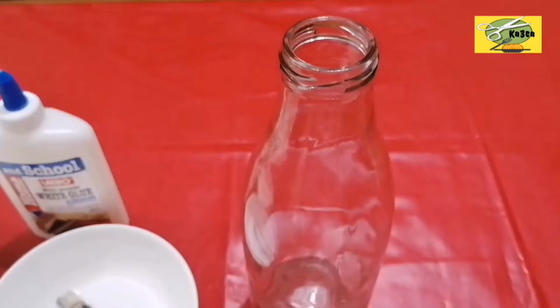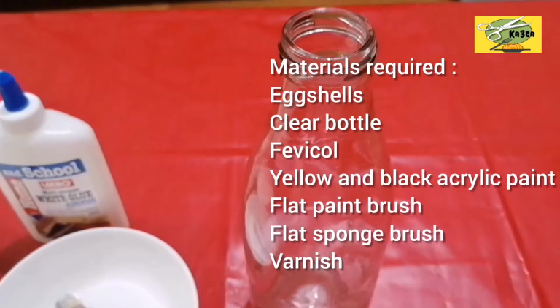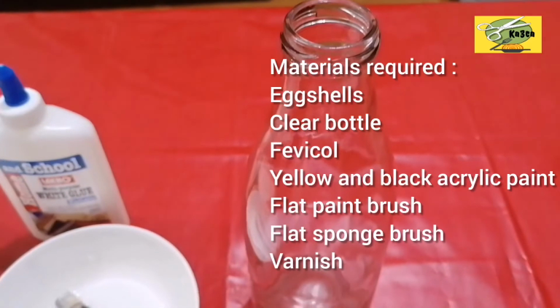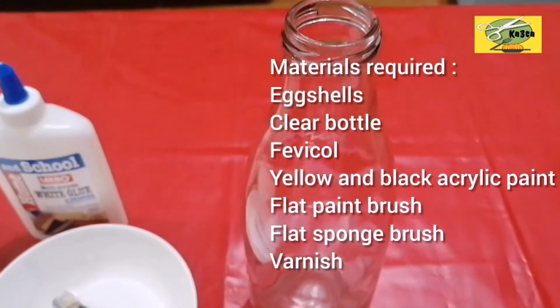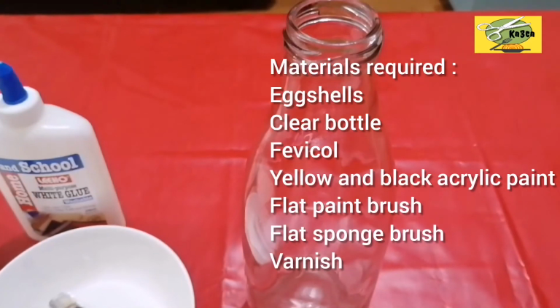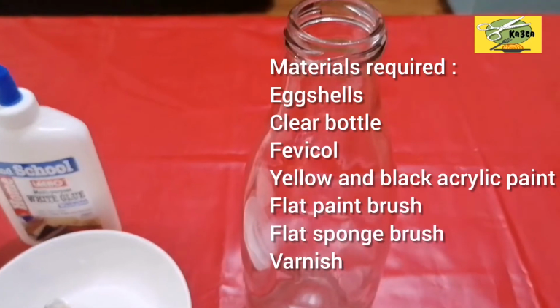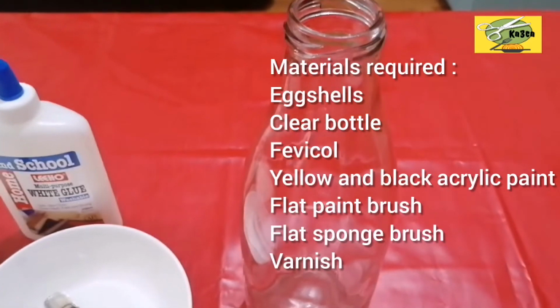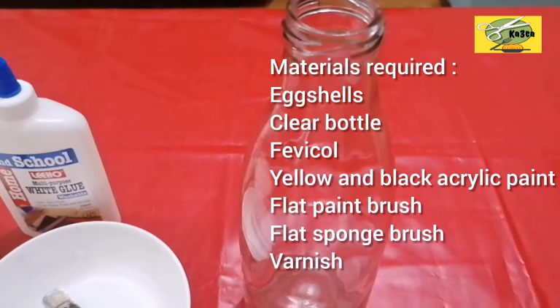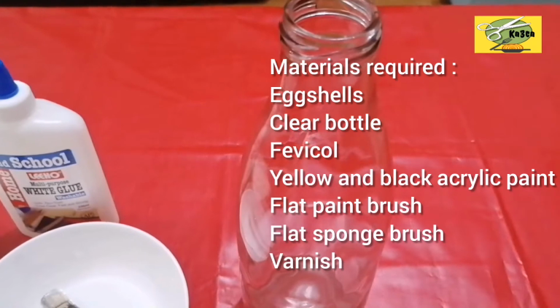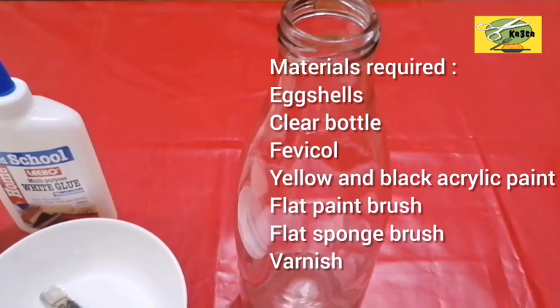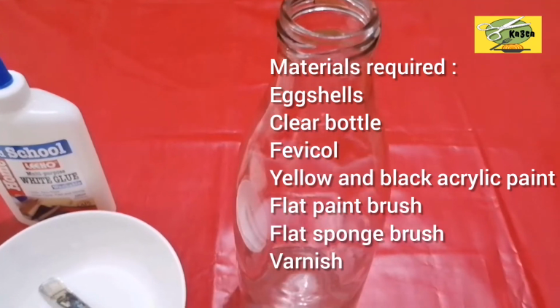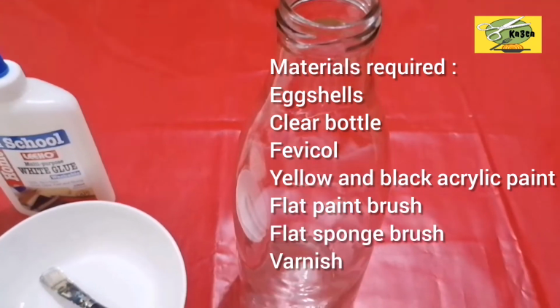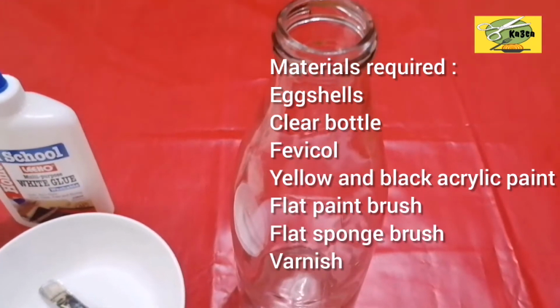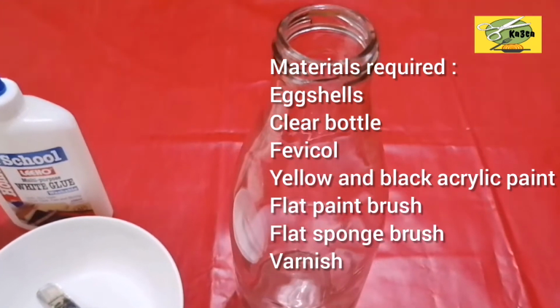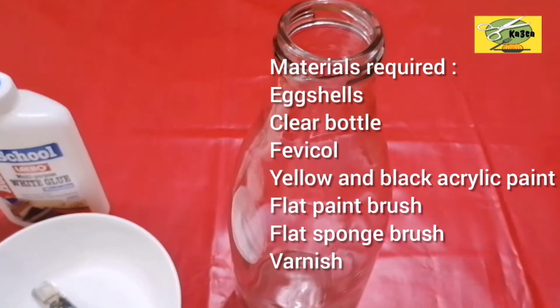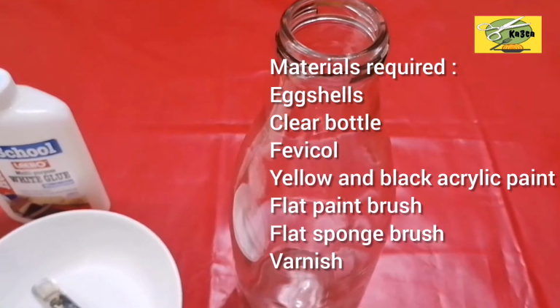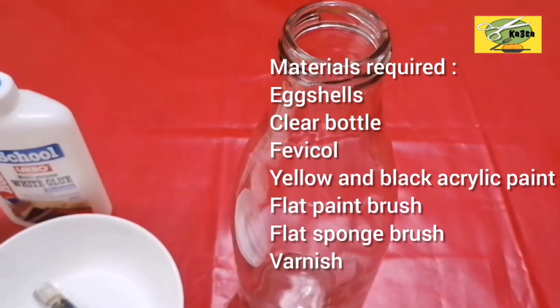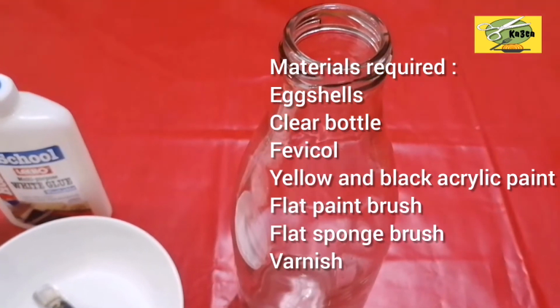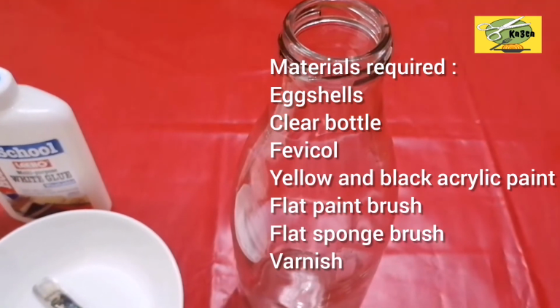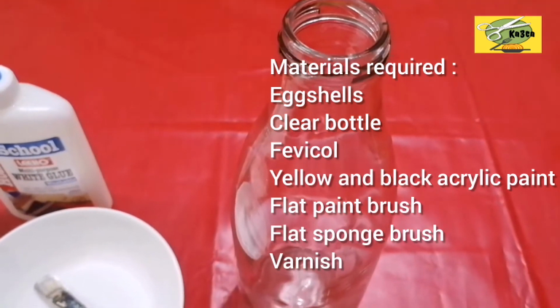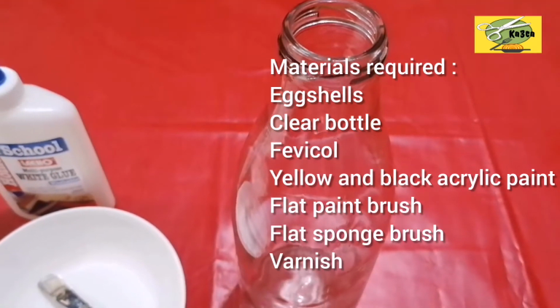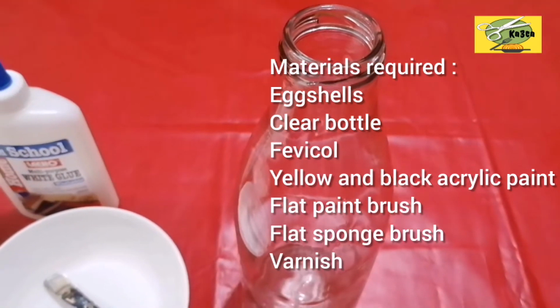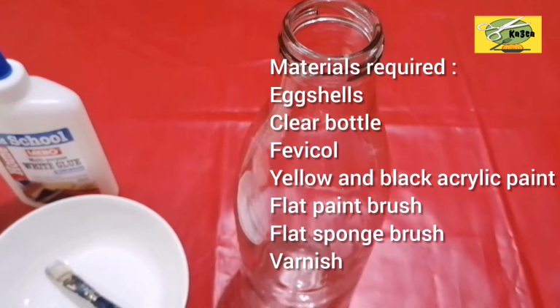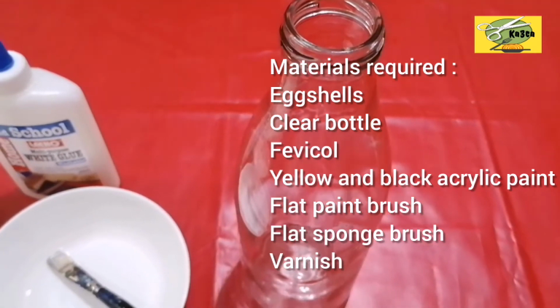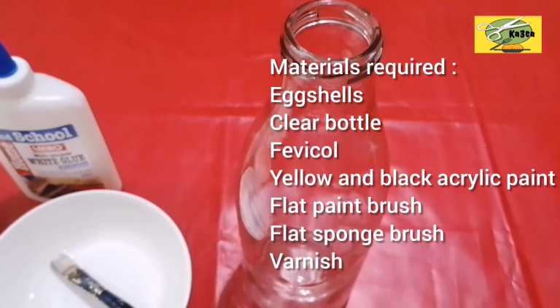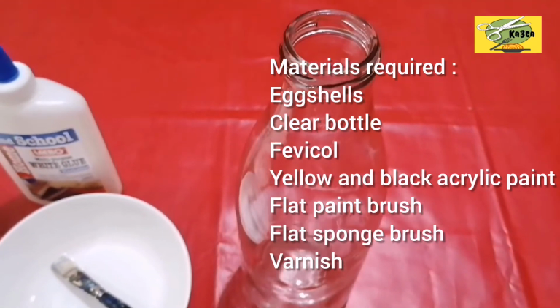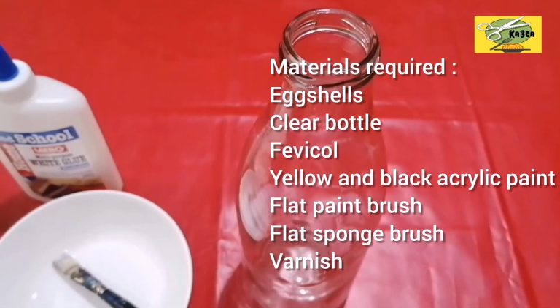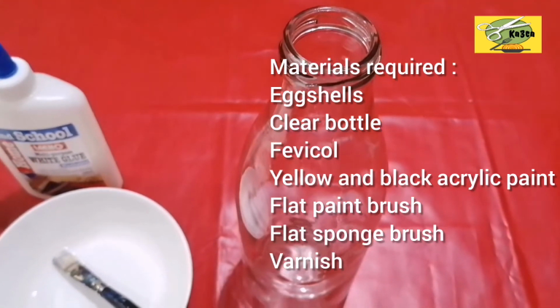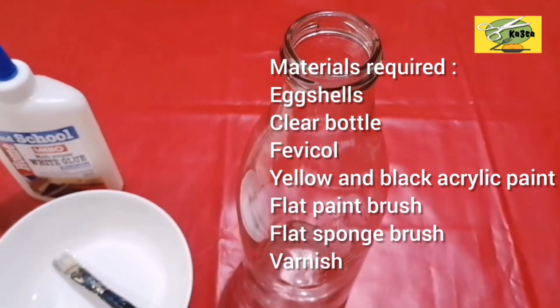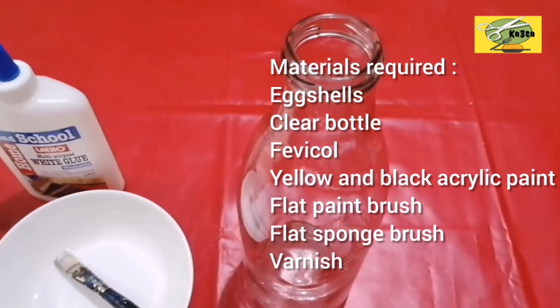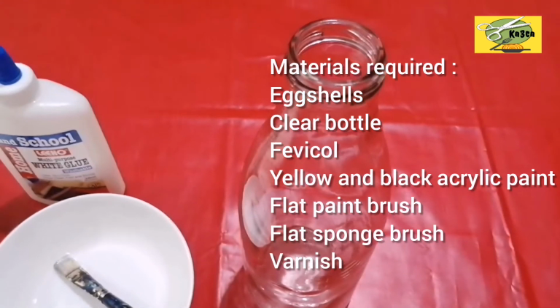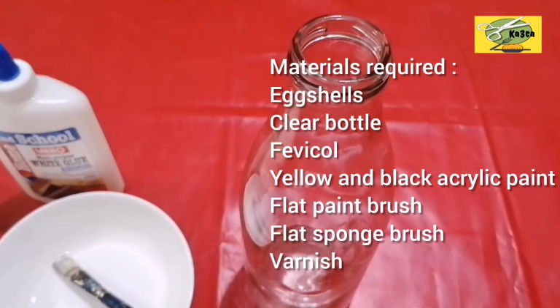This bottle craft is dry. This is our glue.